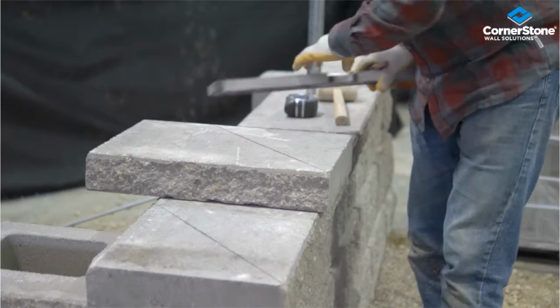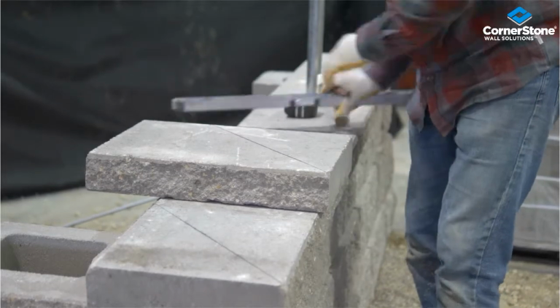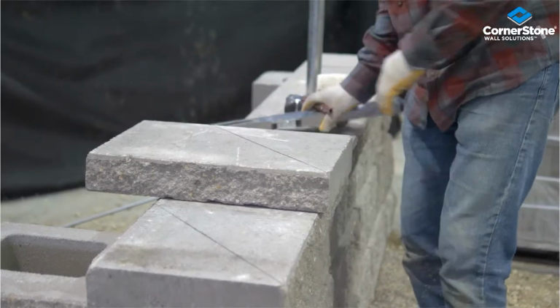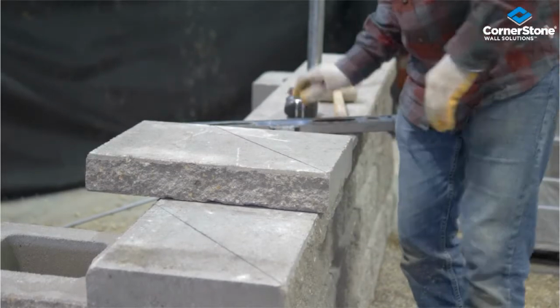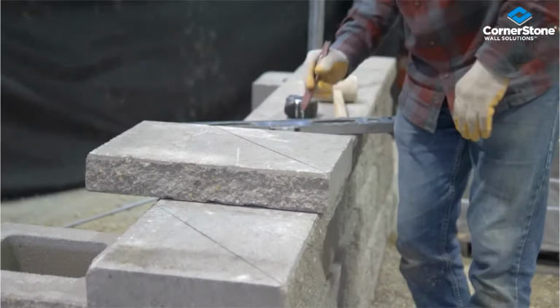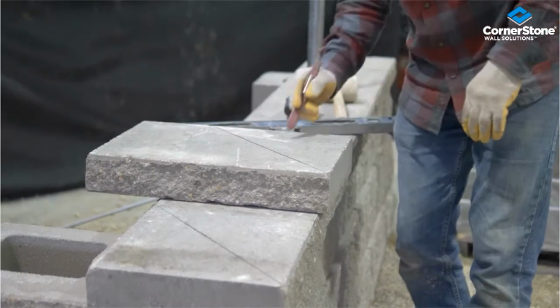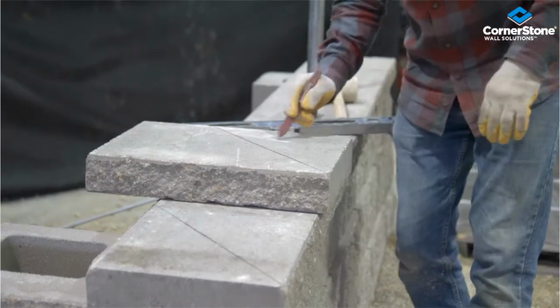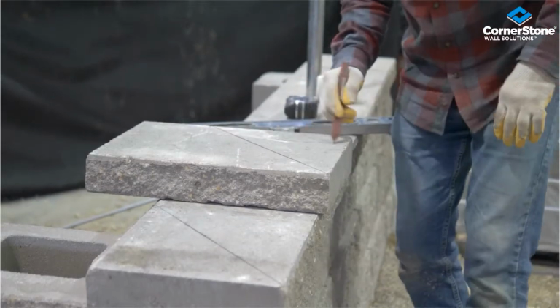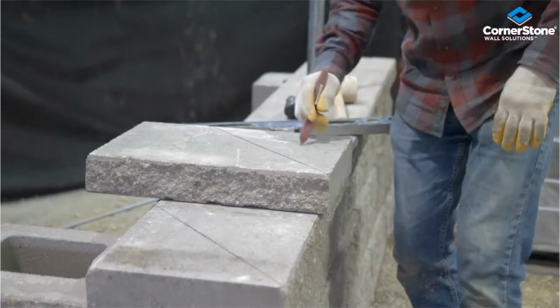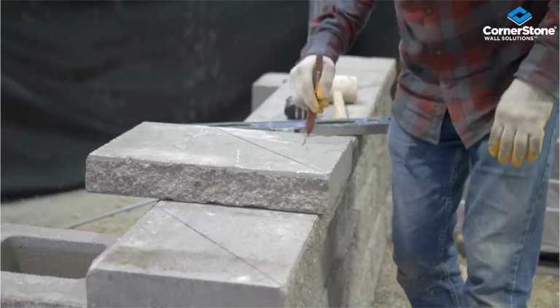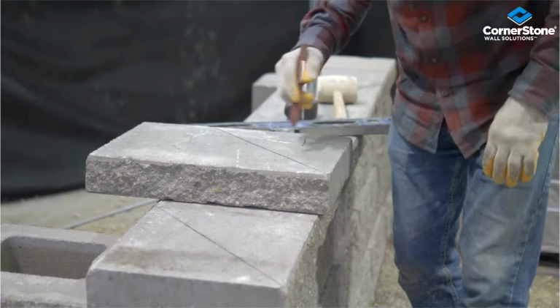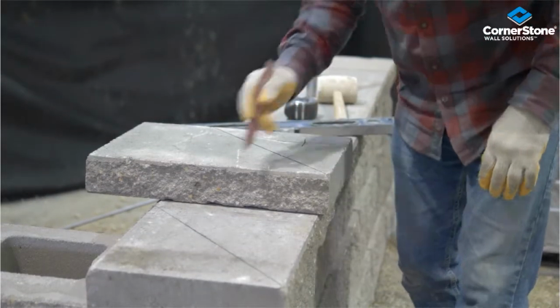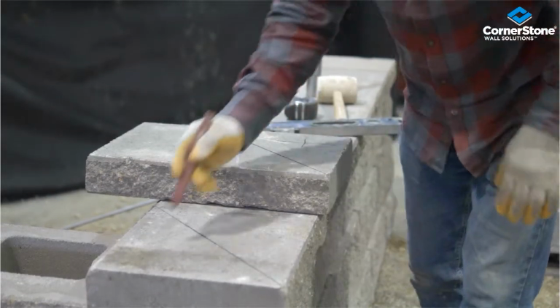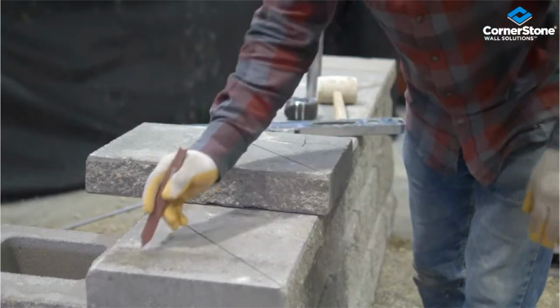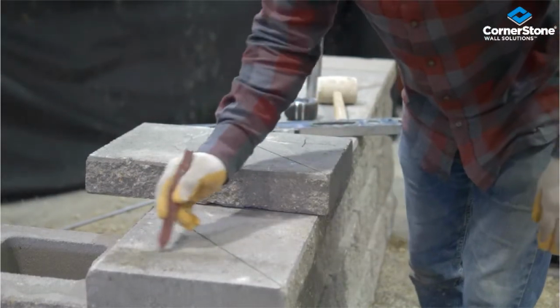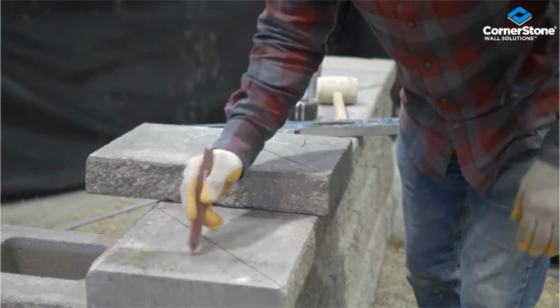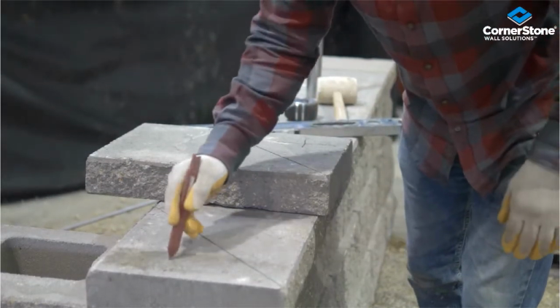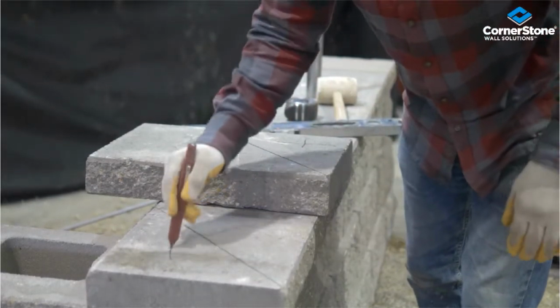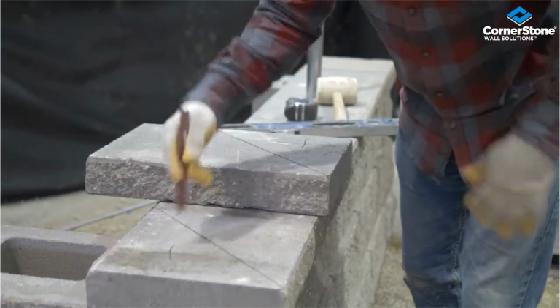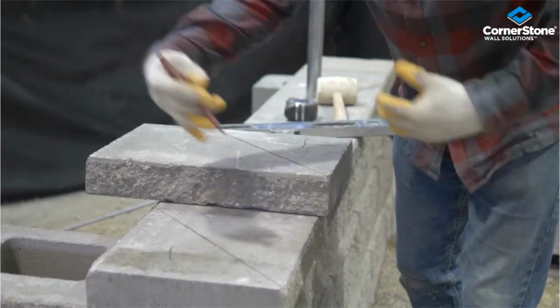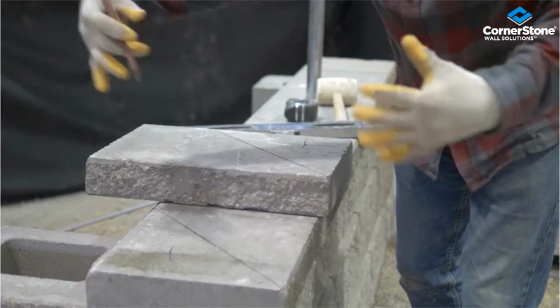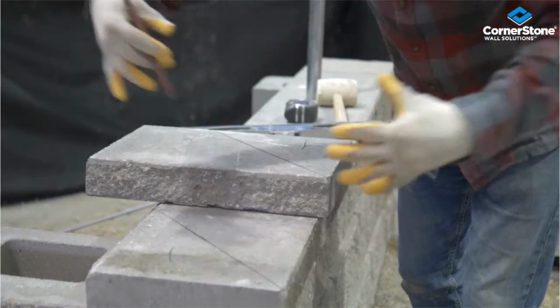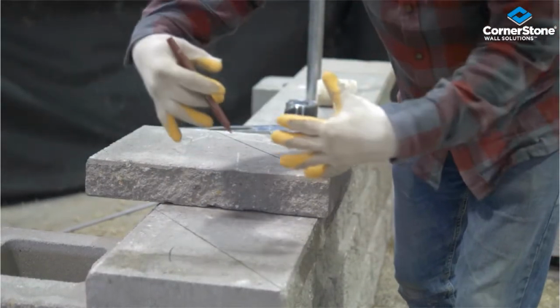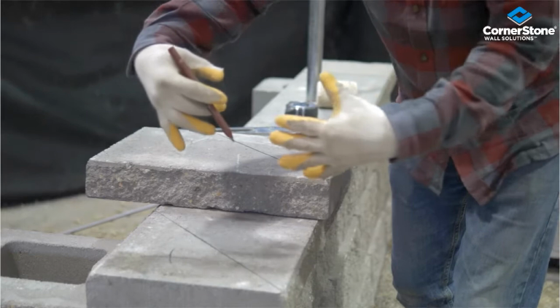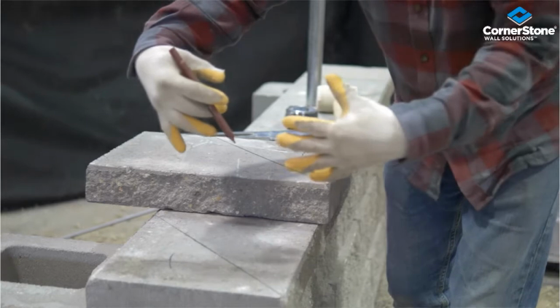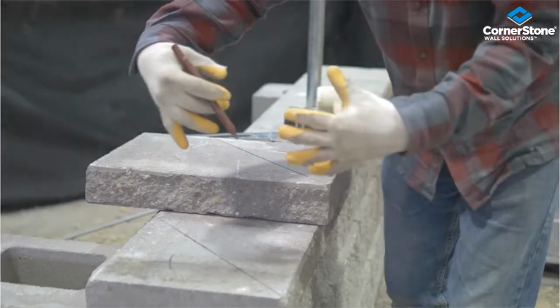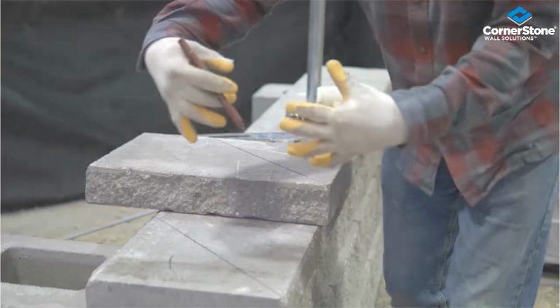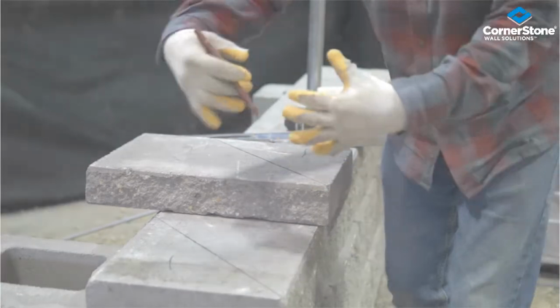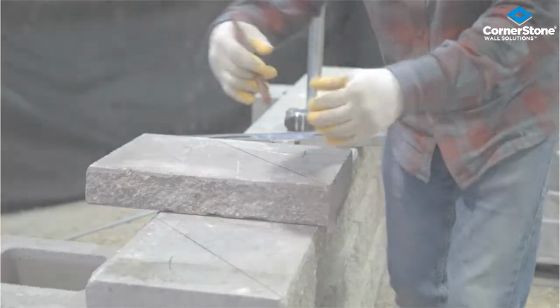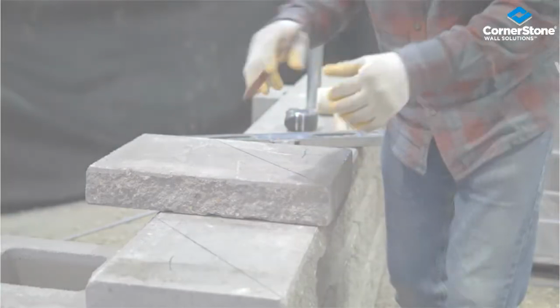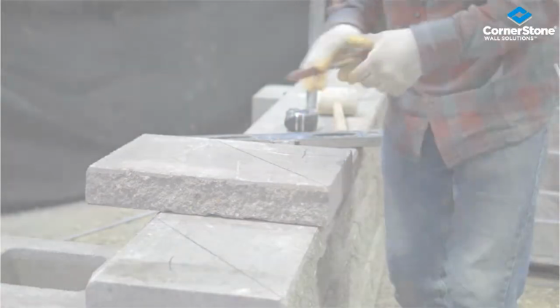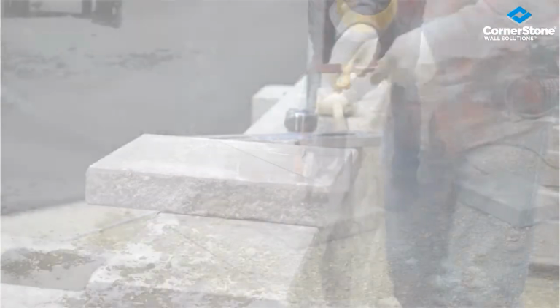I'm going to cut this off and cut this off, and we're going to splice these together.